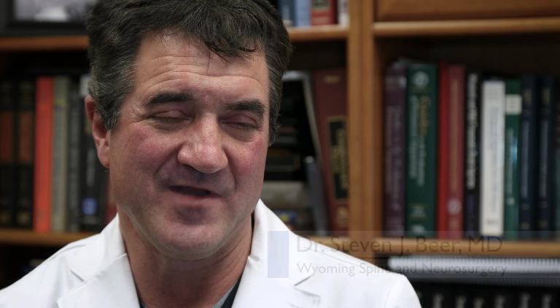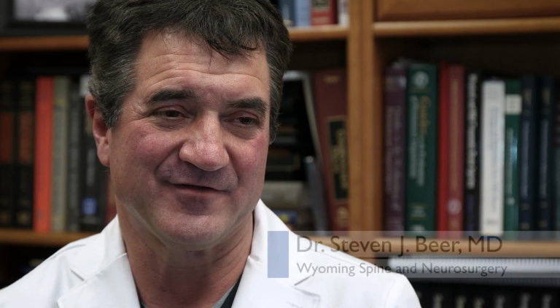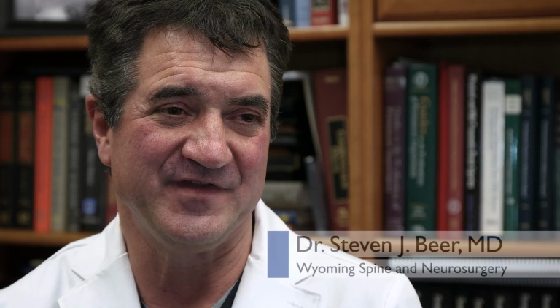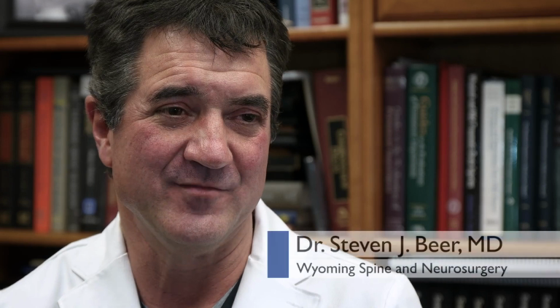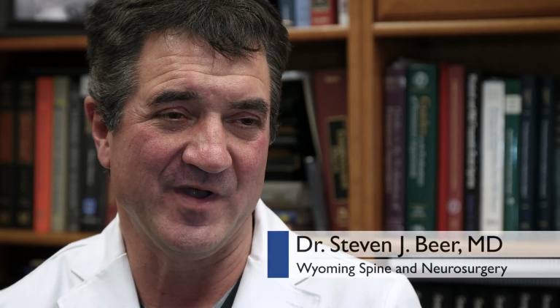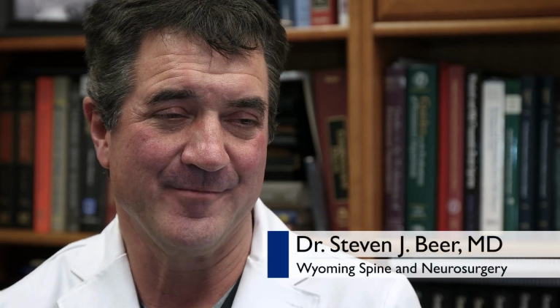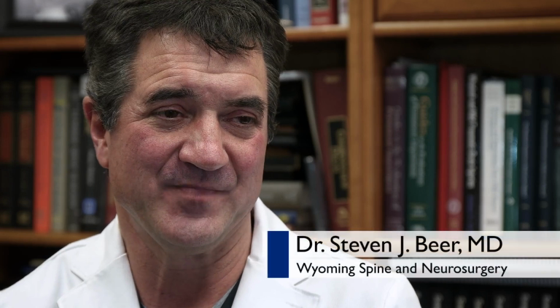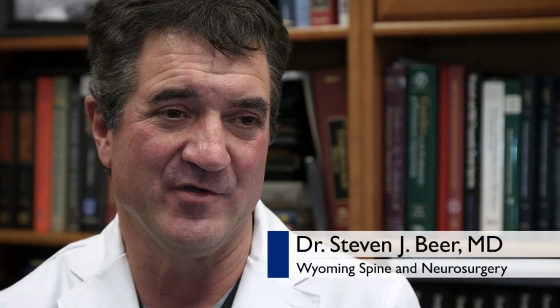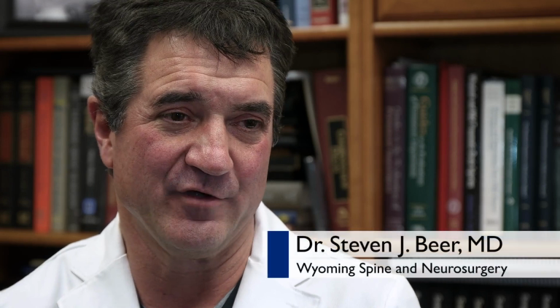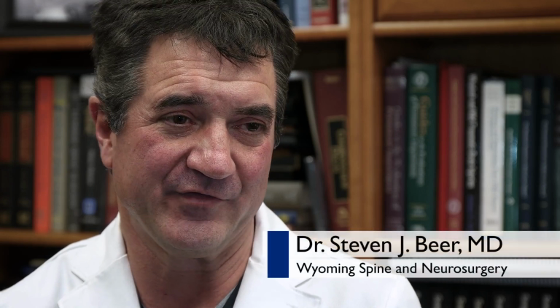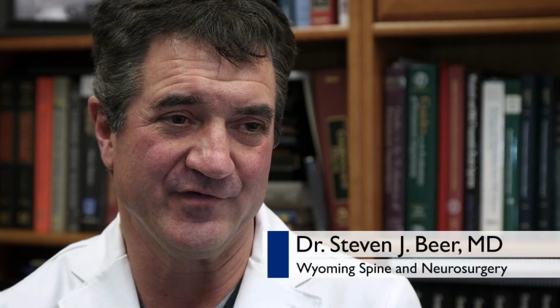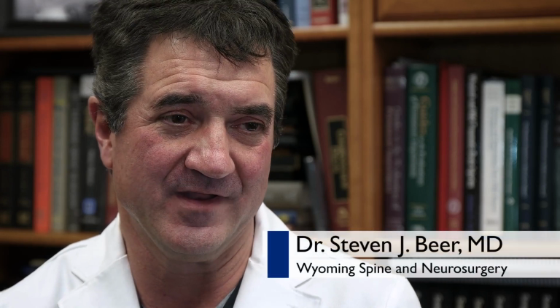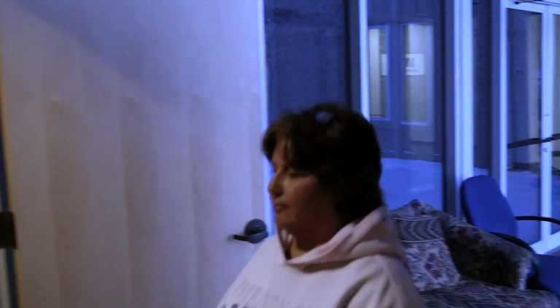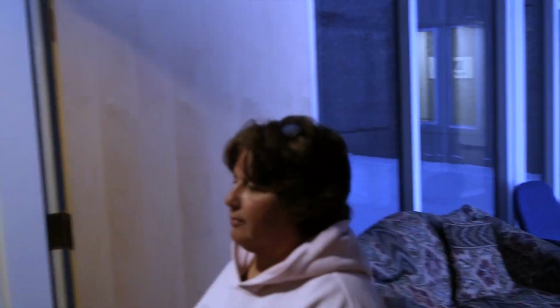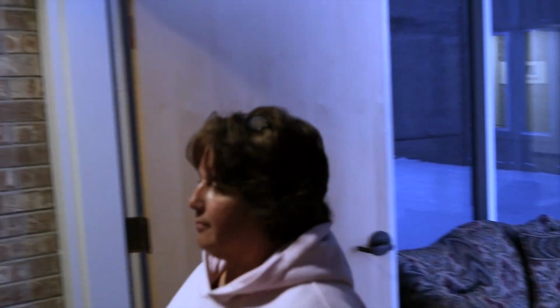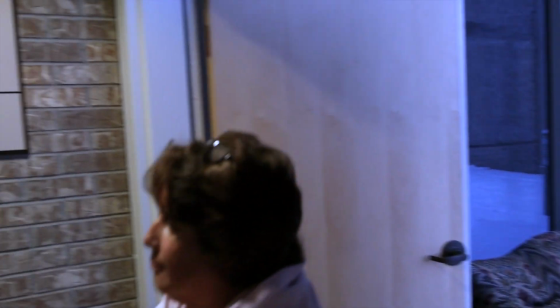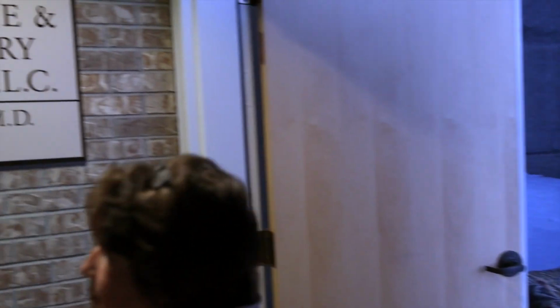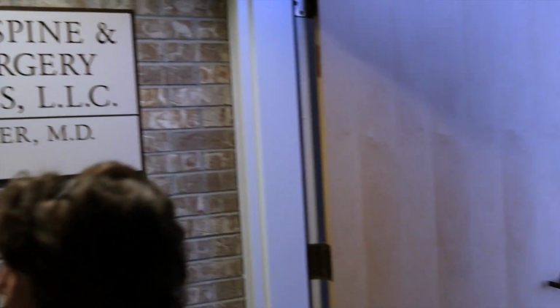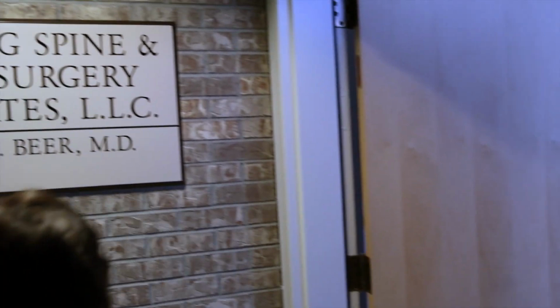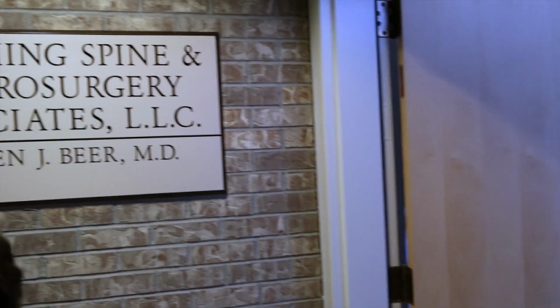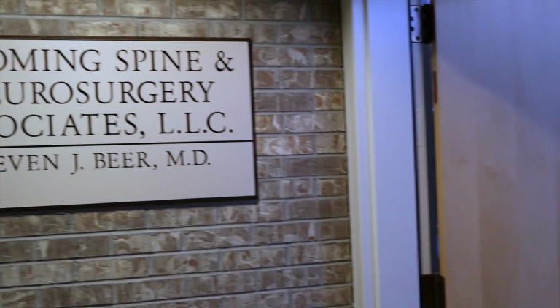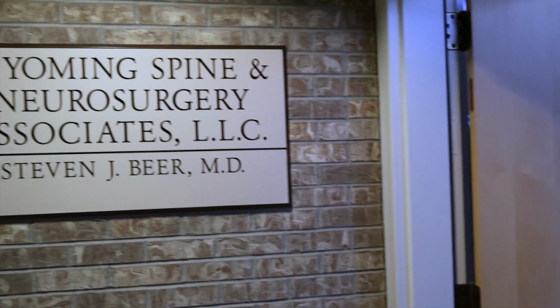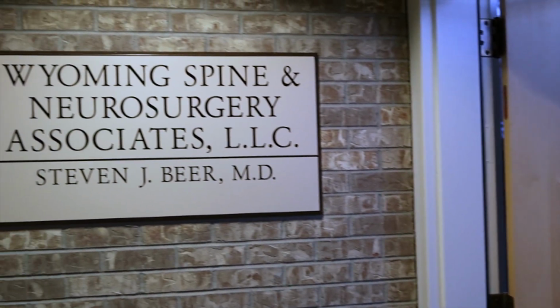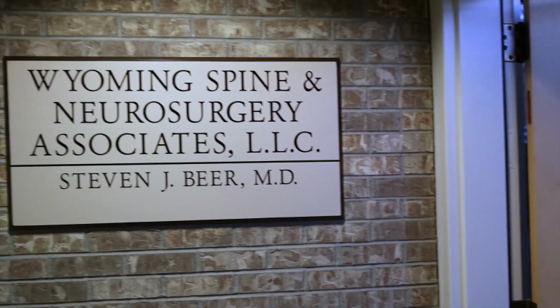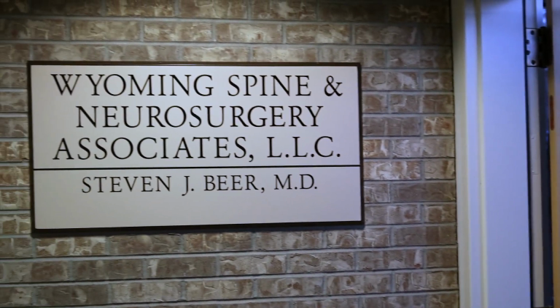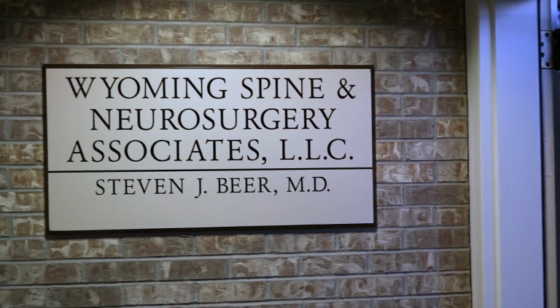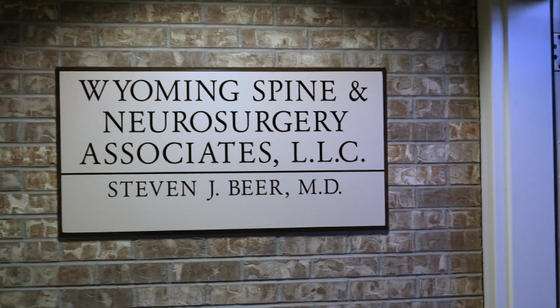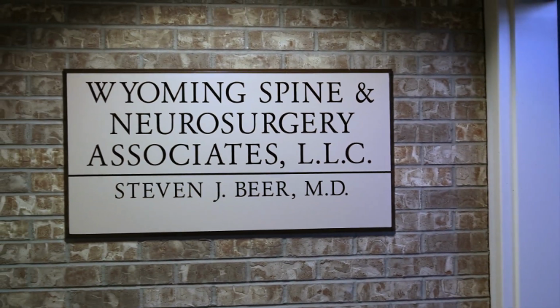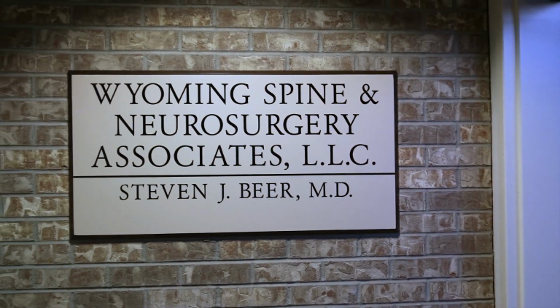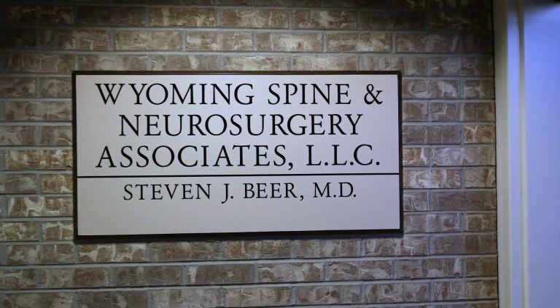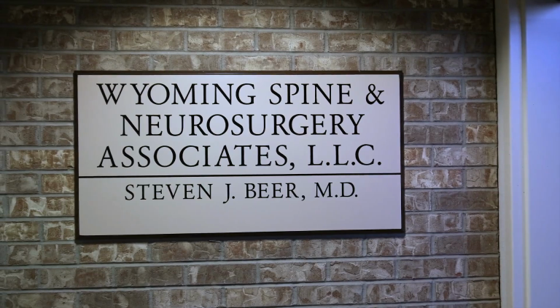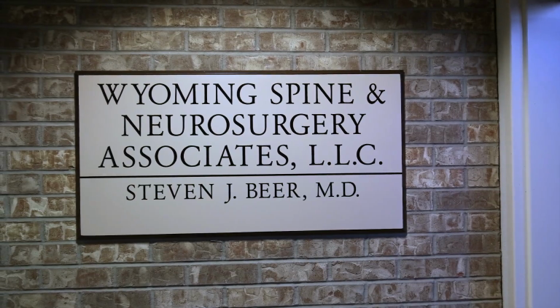I'm Dr. Steven Beer. I'm a neurosurgeon here in Cheyenne, Wyoming. I work at Wyoming Spine and Neurosurgery Associates.